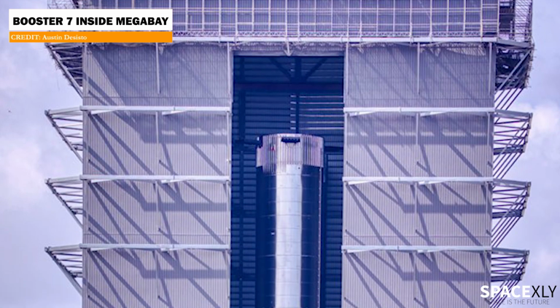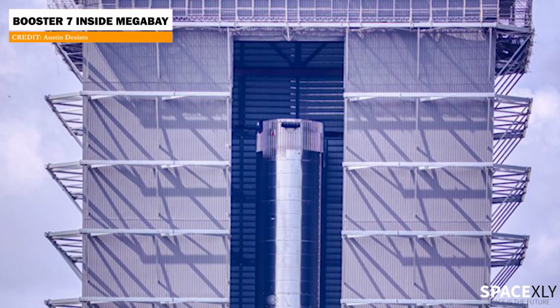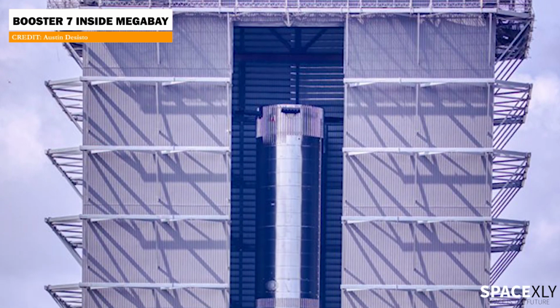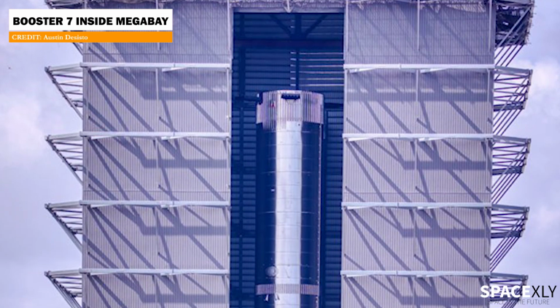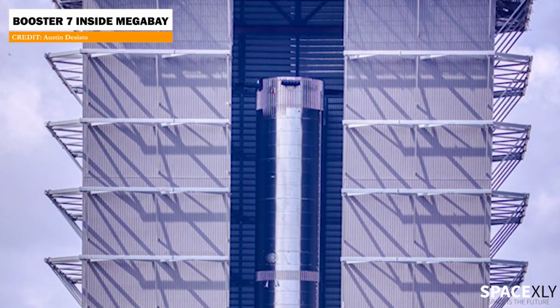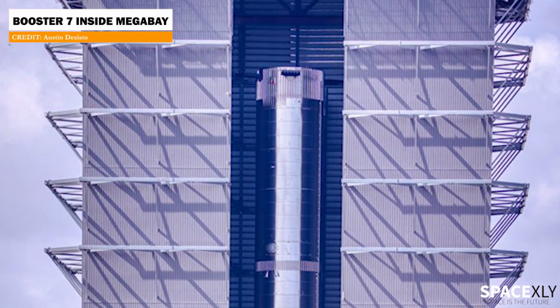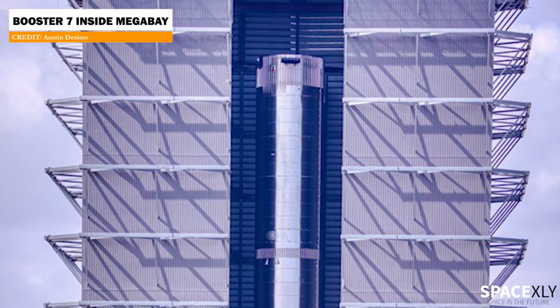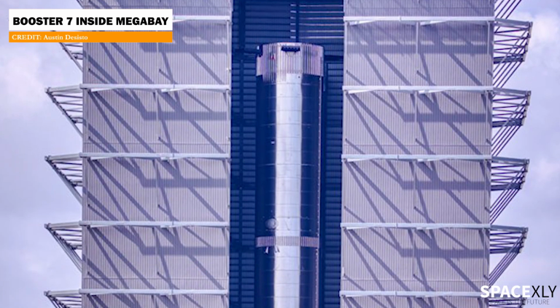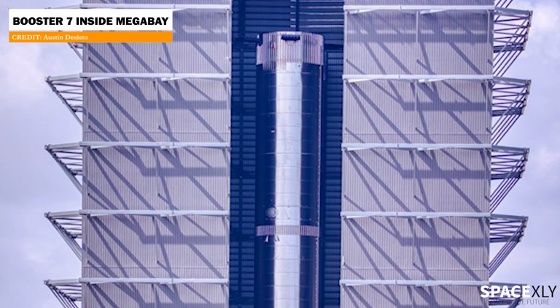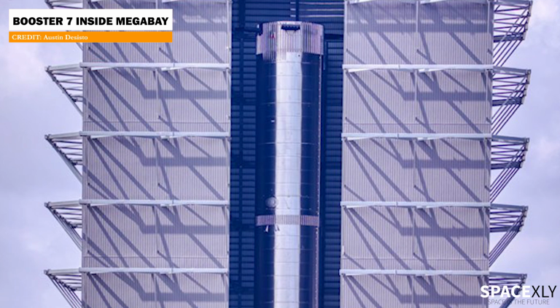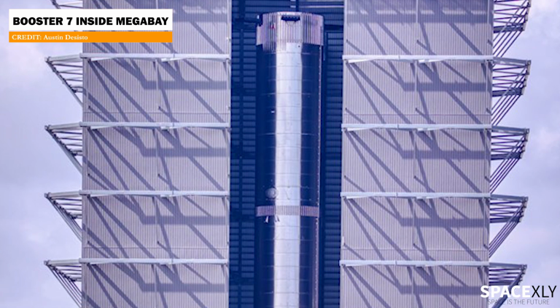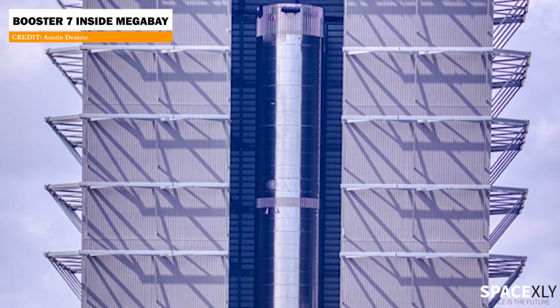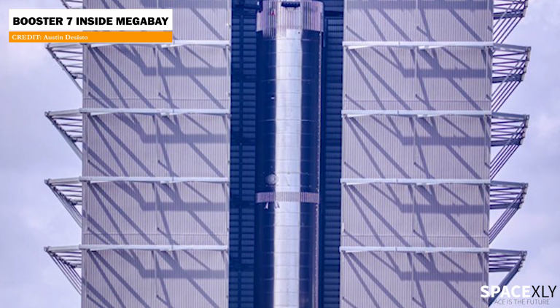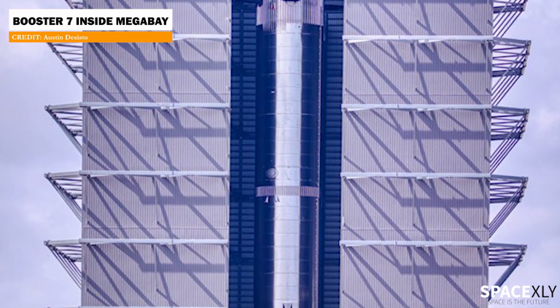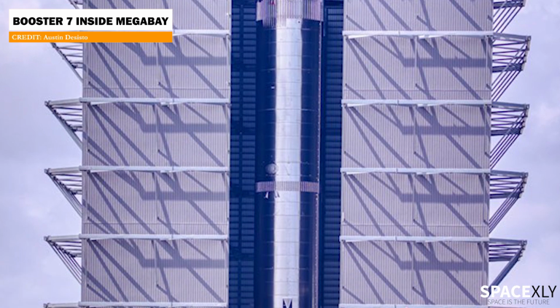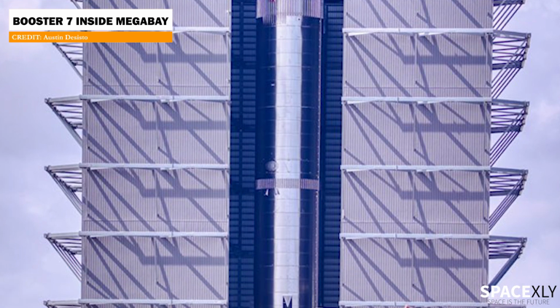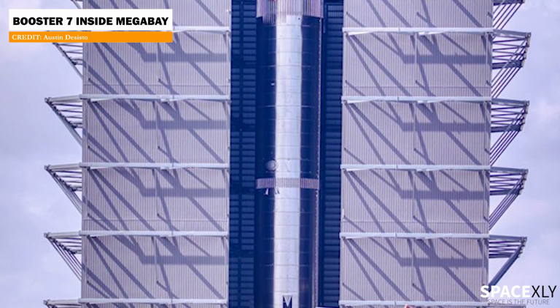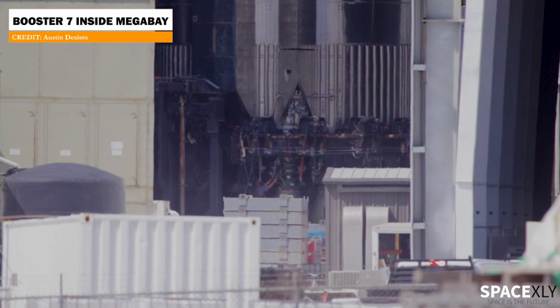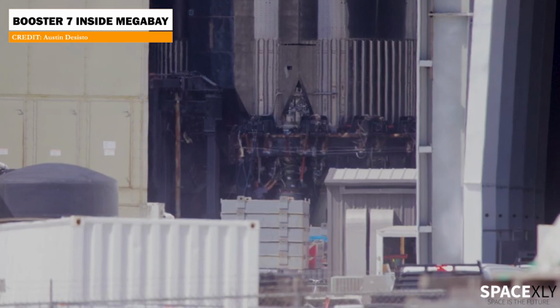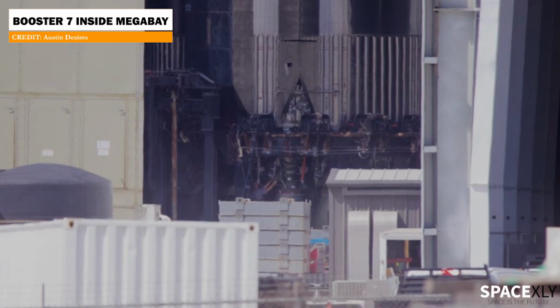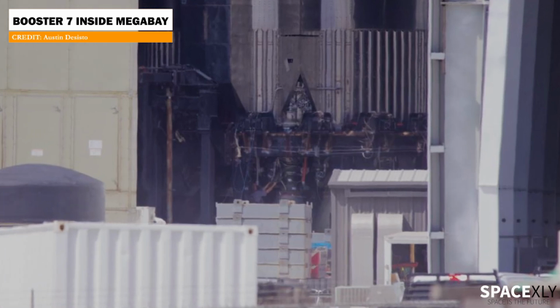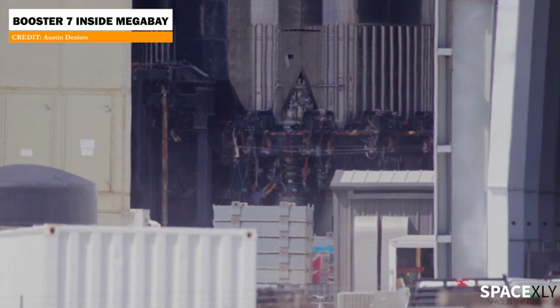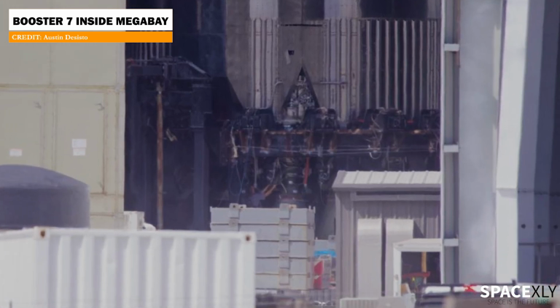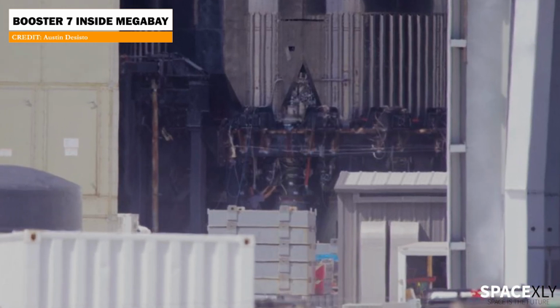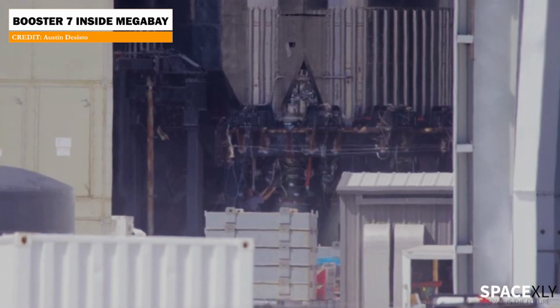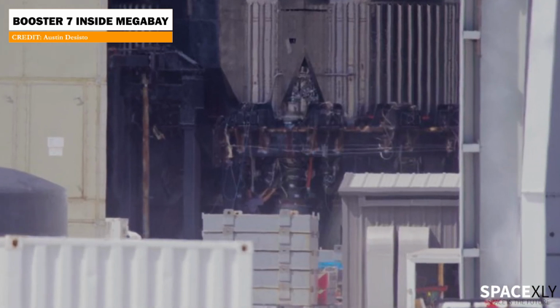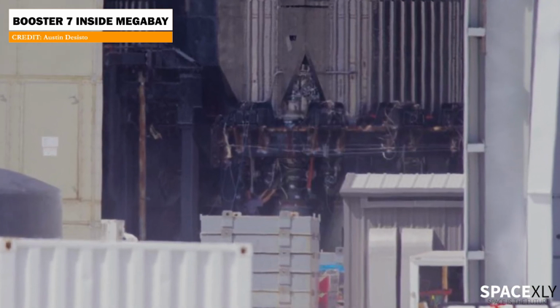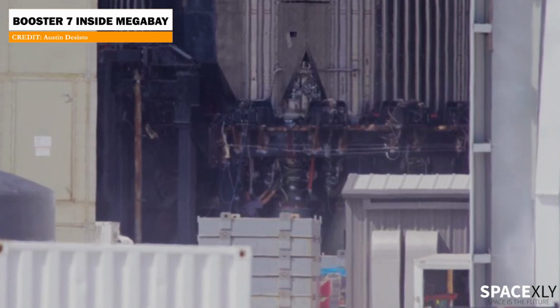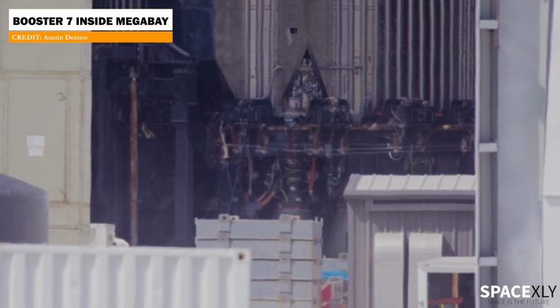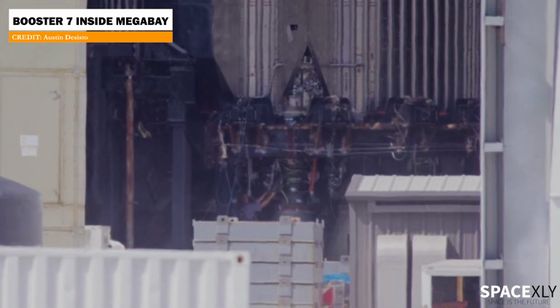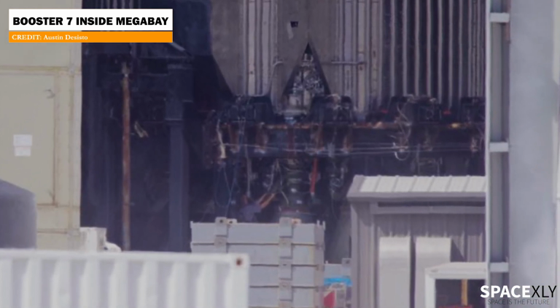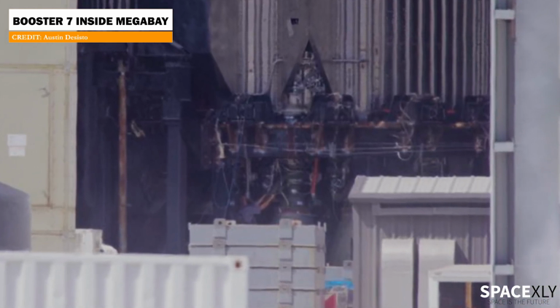At the build site, Booster 7 is still inside the Megabay undergoing Interraptor installation.